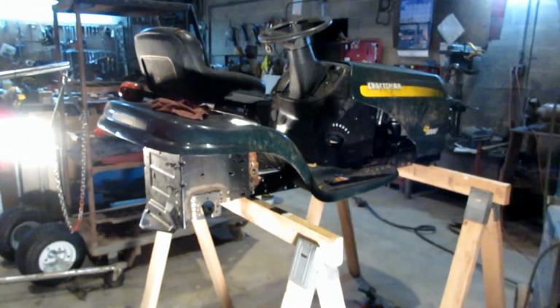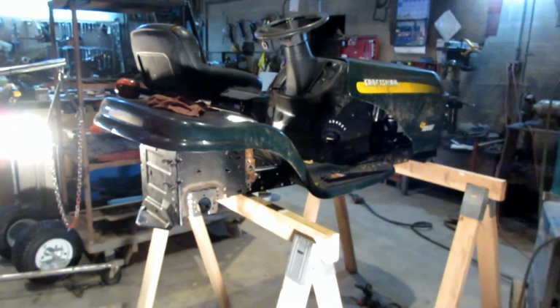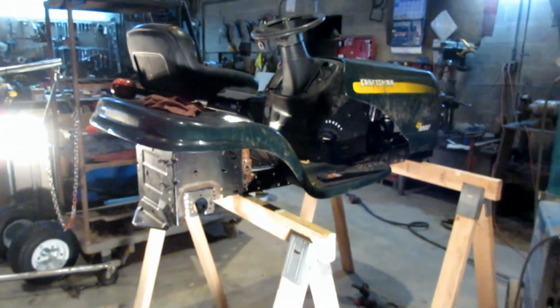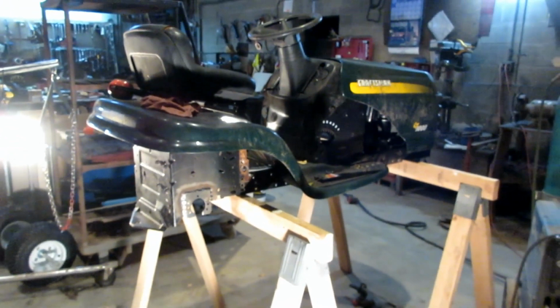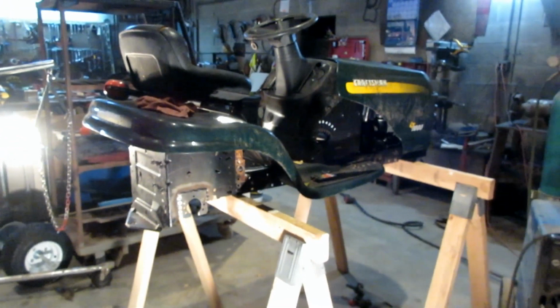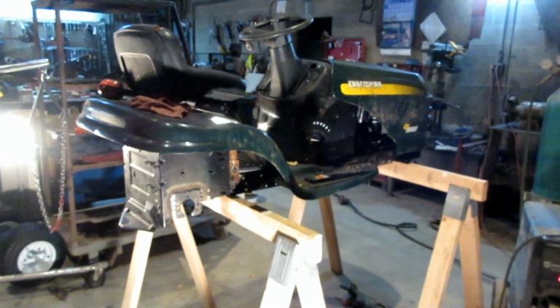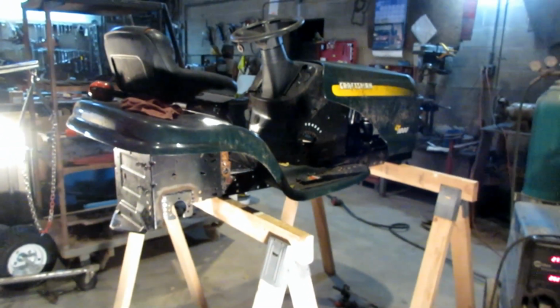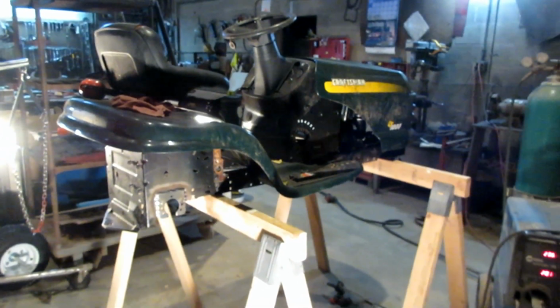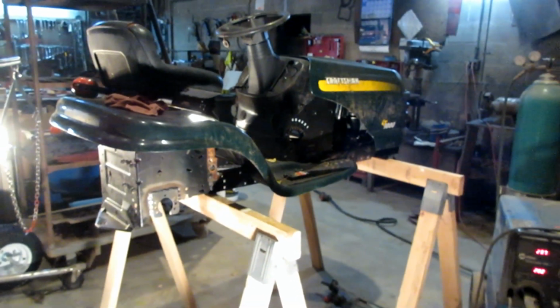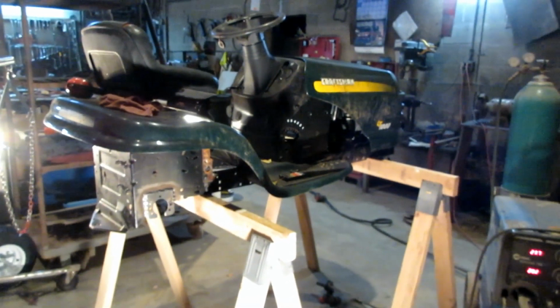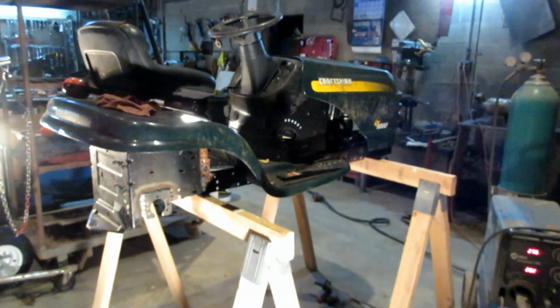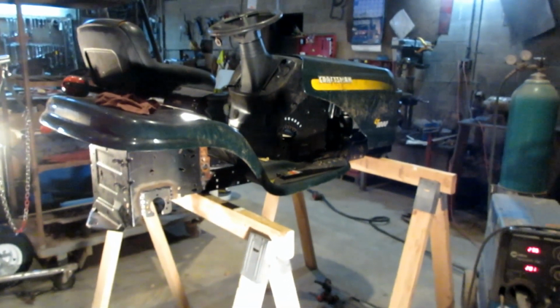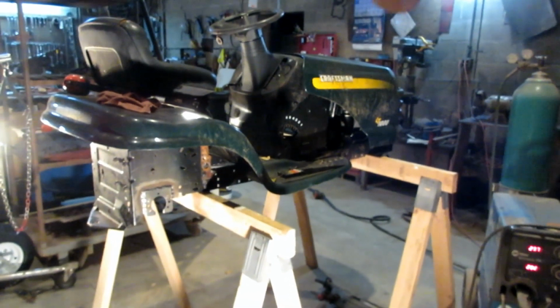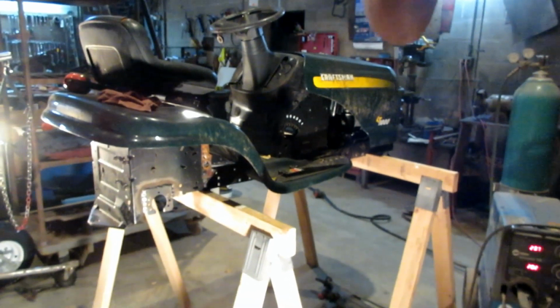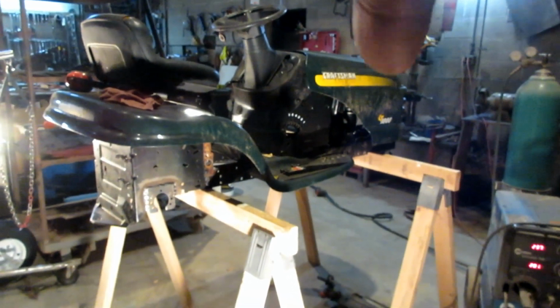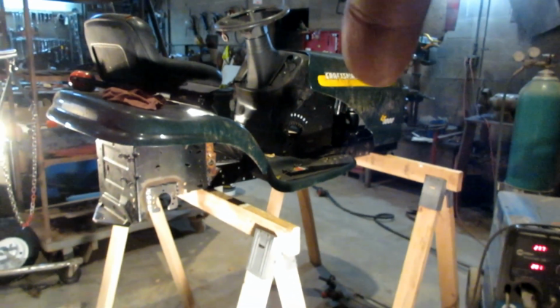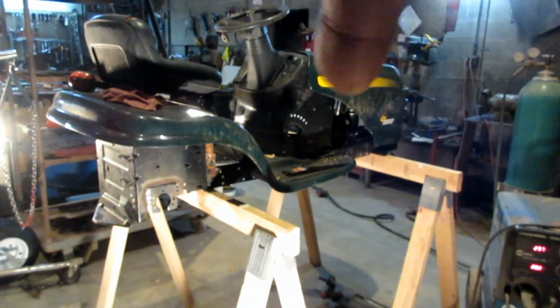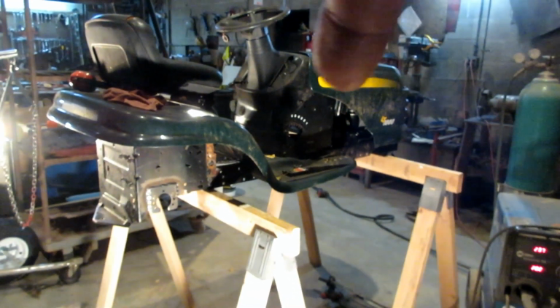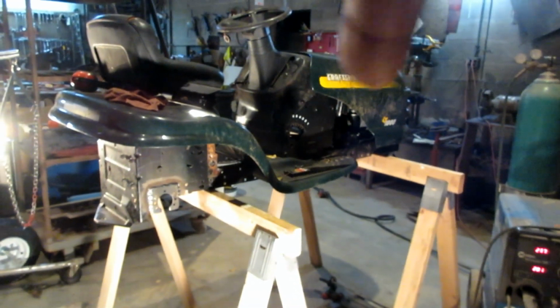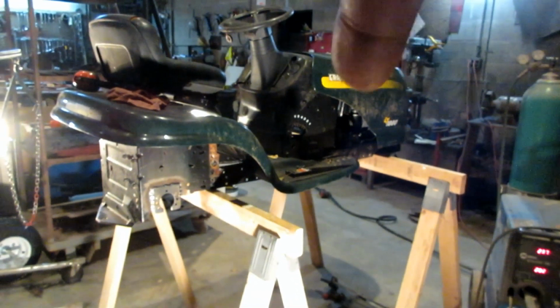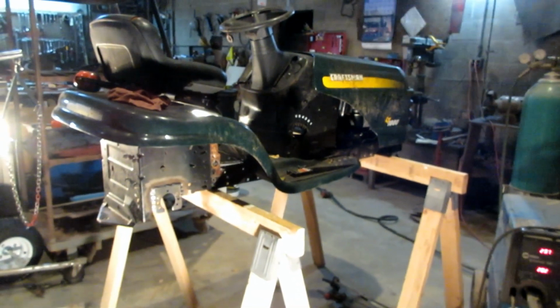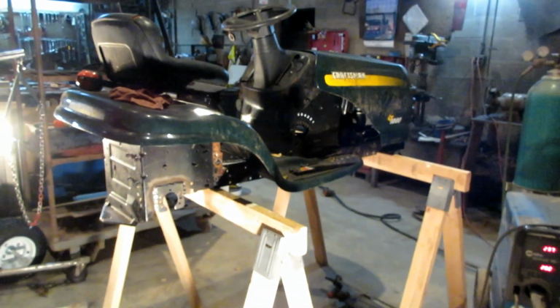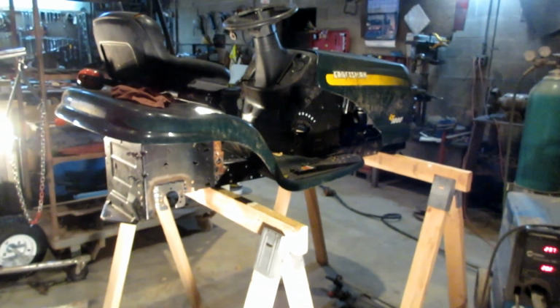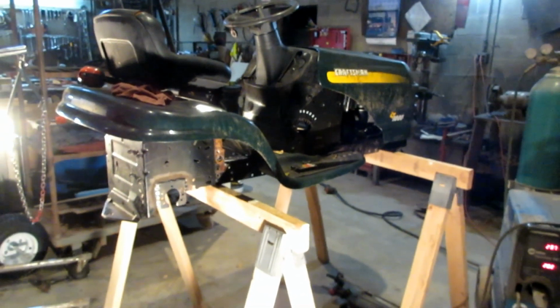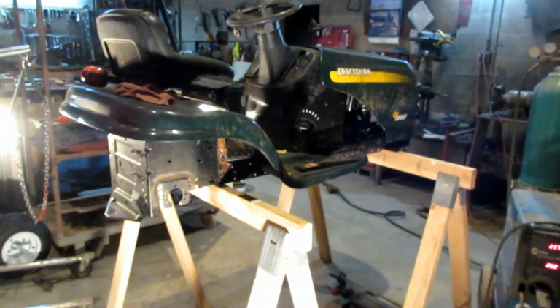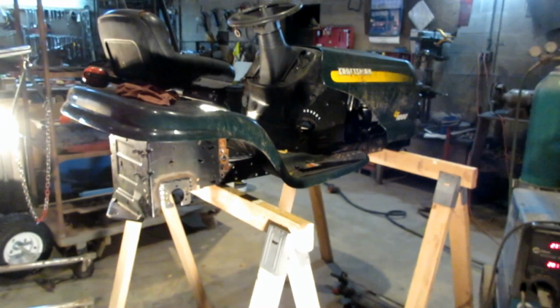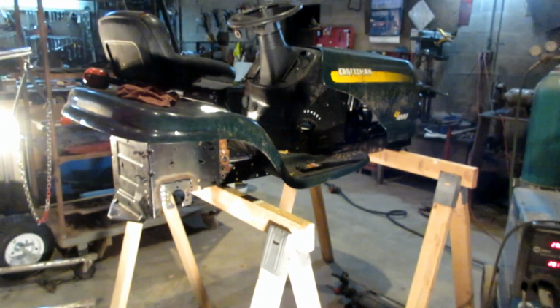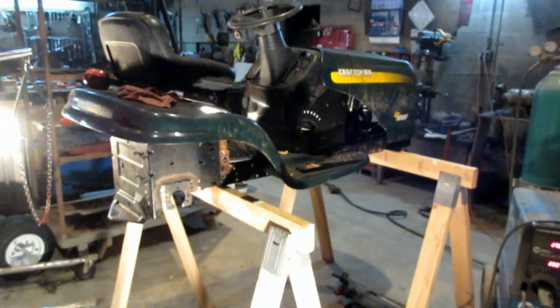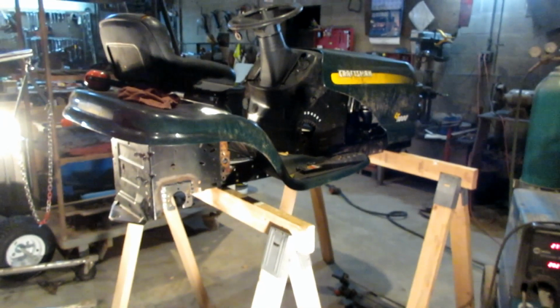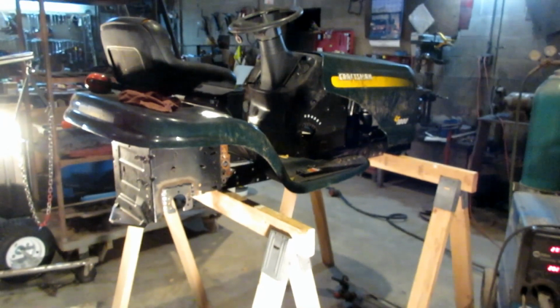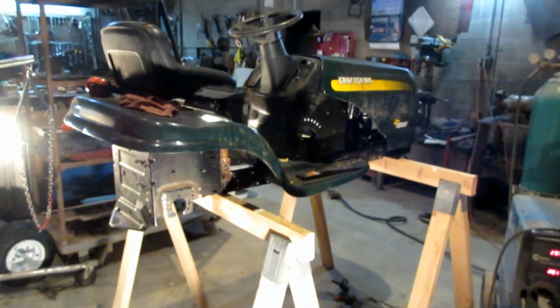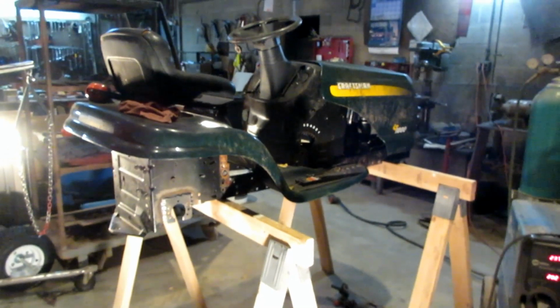I also got a couple parts for the engine that I can install and give that another test to see if it makes it run smoother.